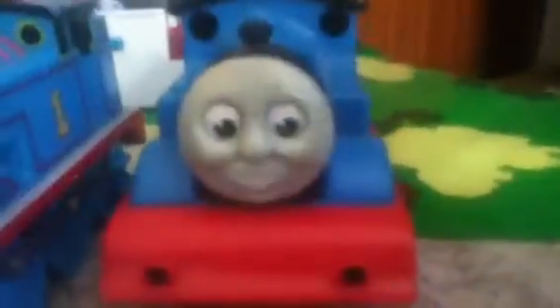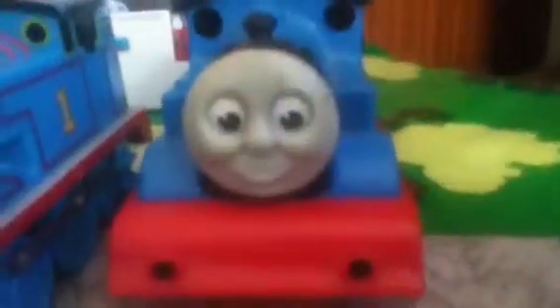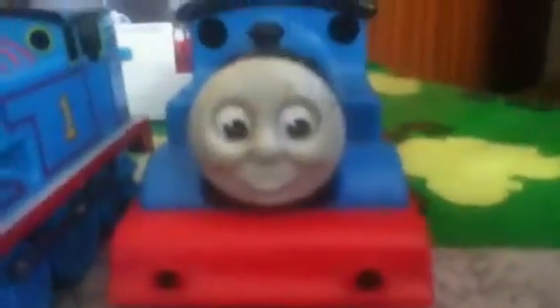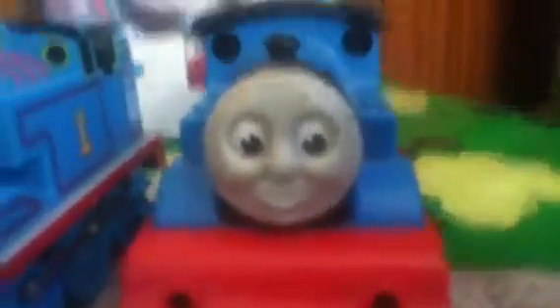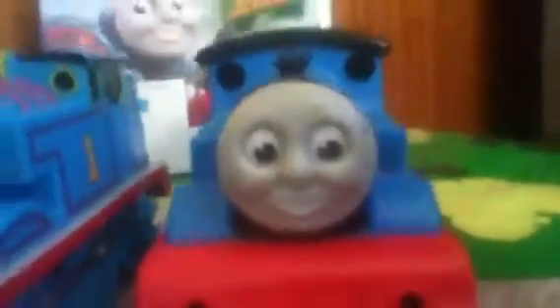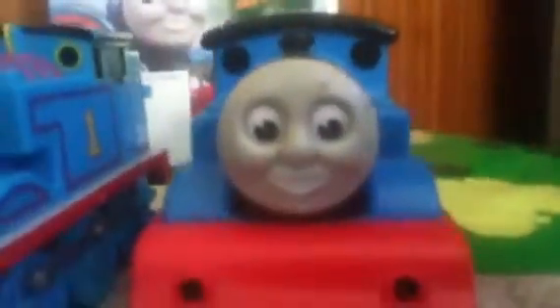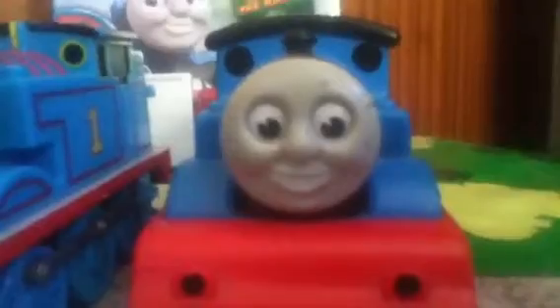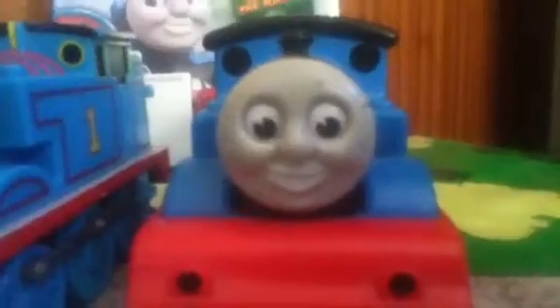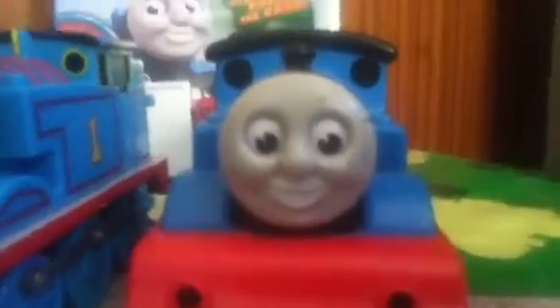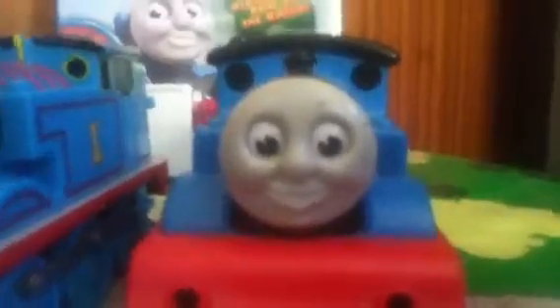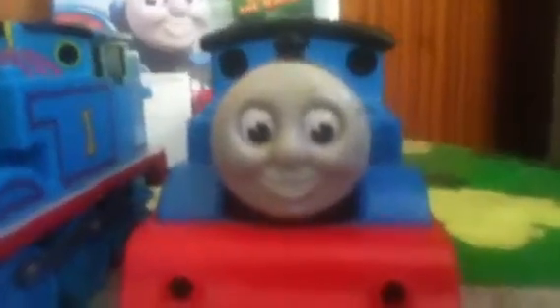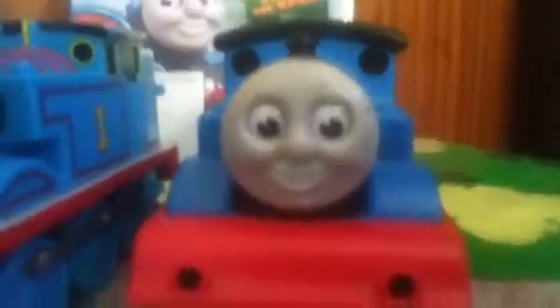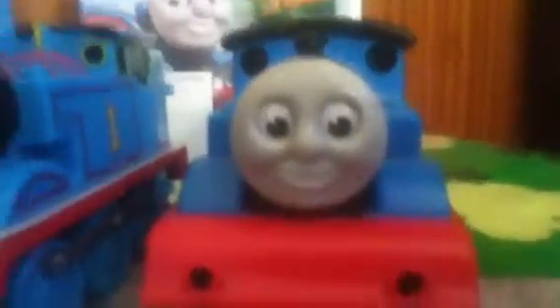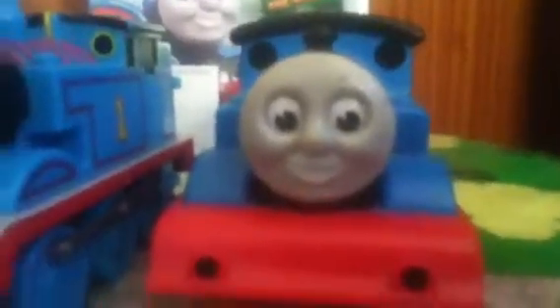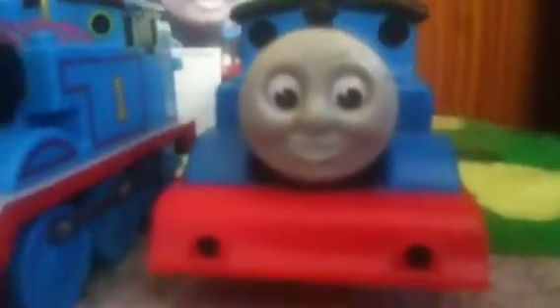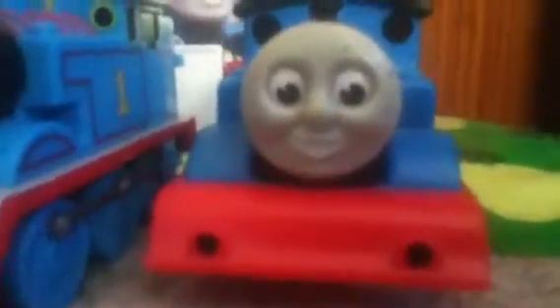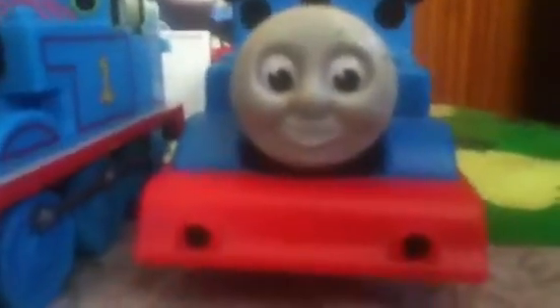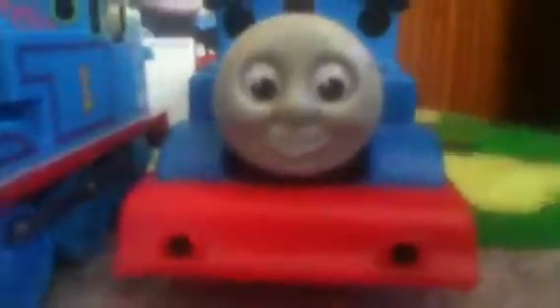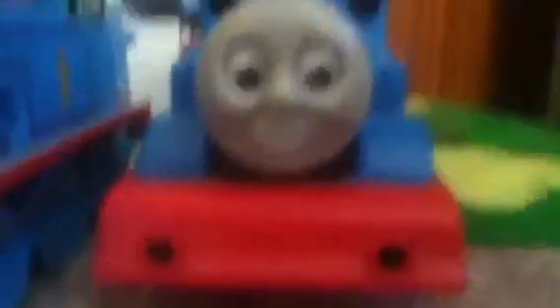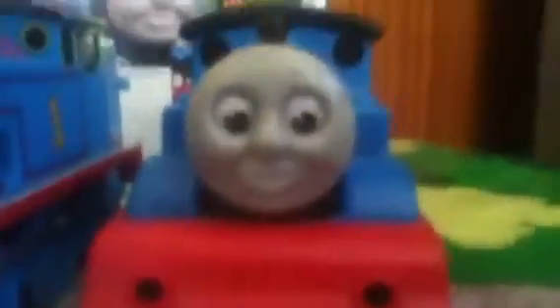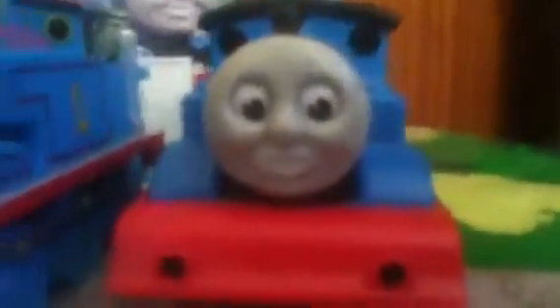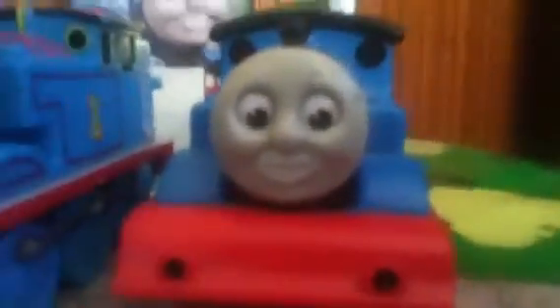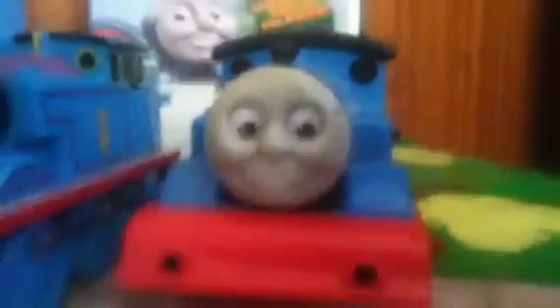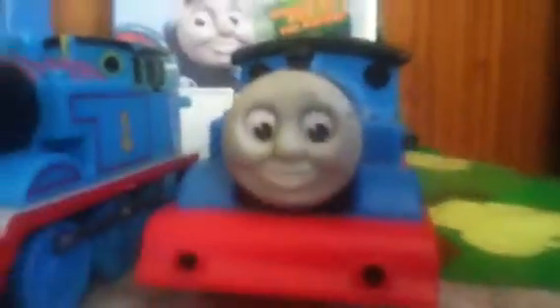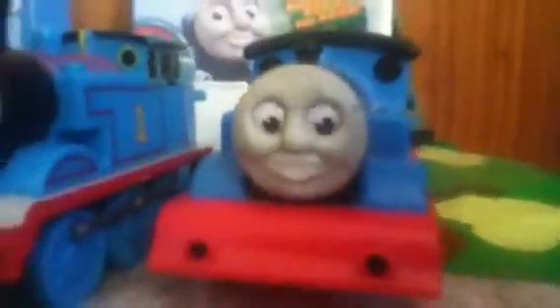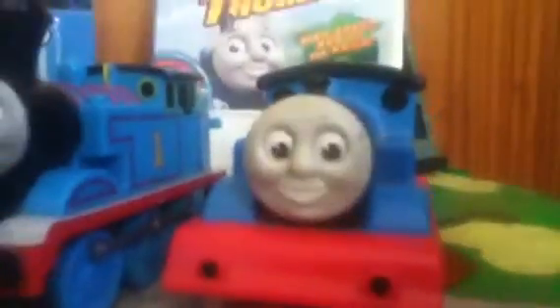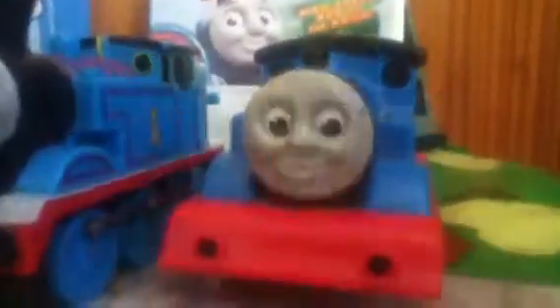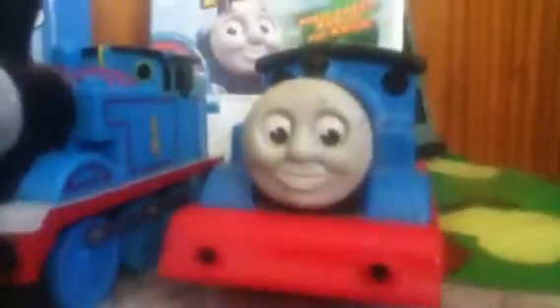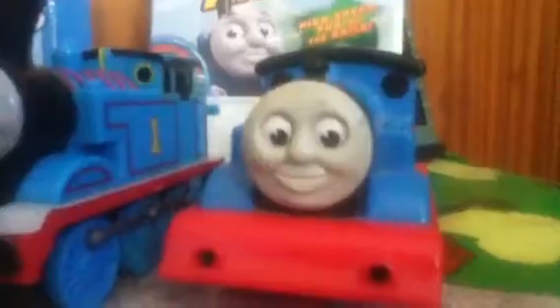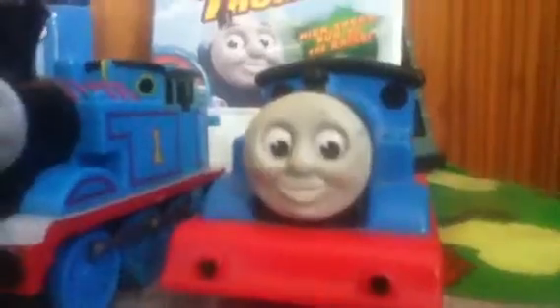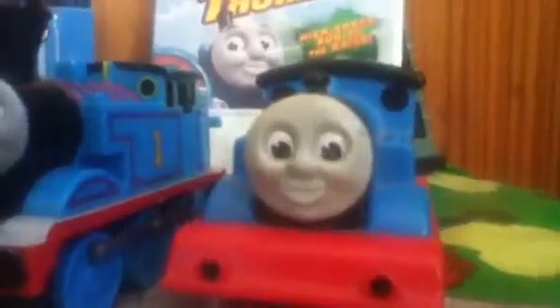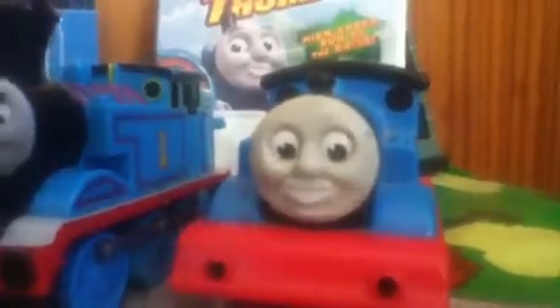The only damage I can see is the eyebrows are missing. But anyway, I'm glad I got it, so thank you Dominic.